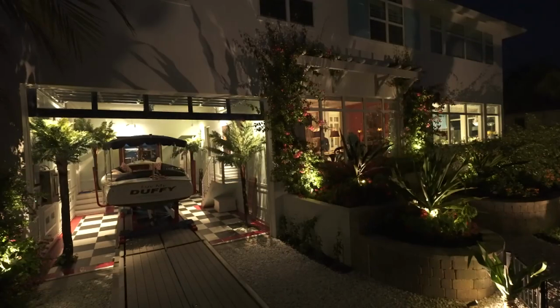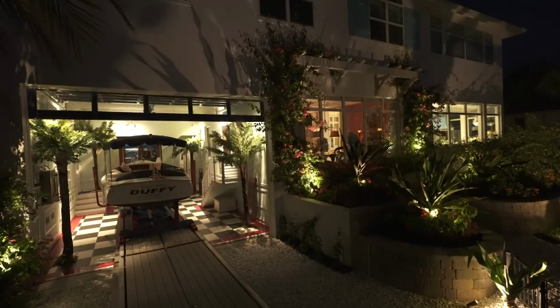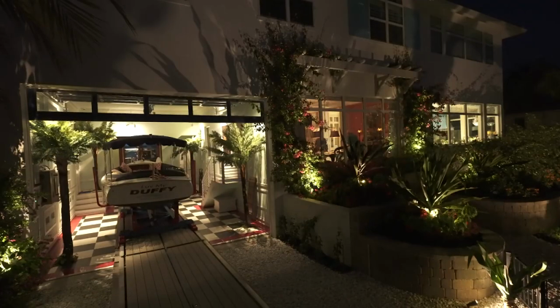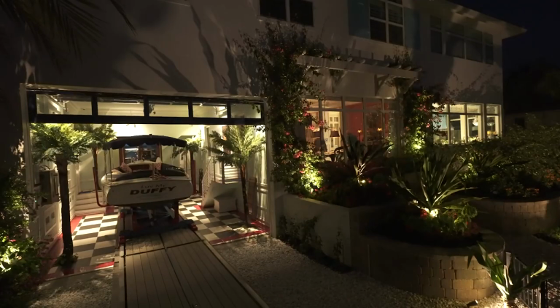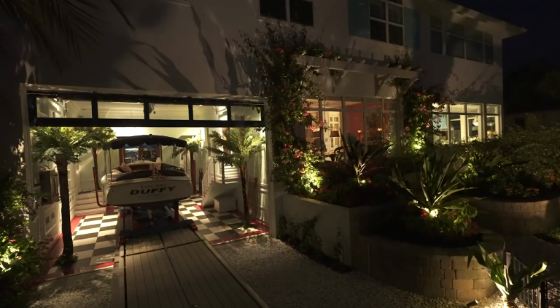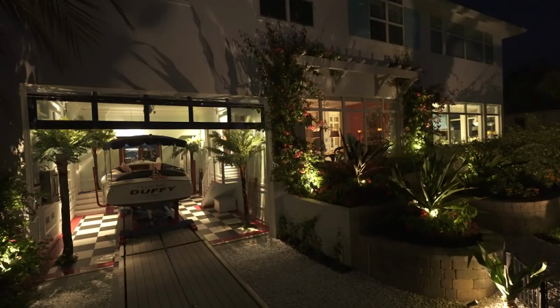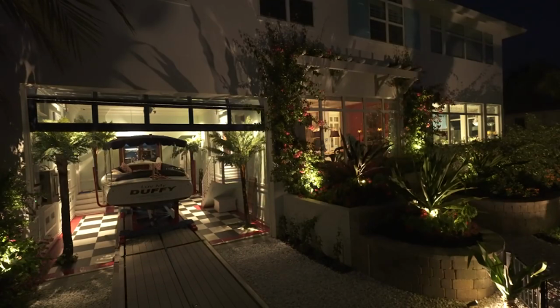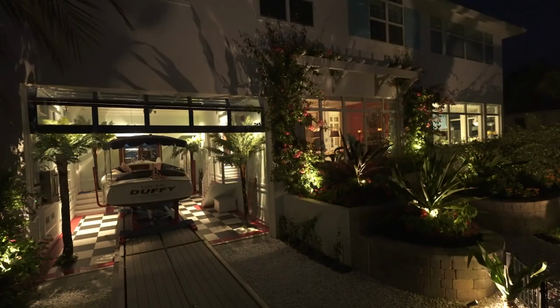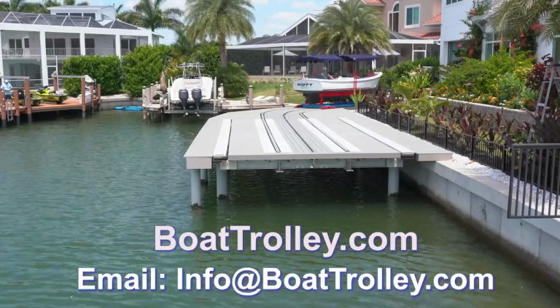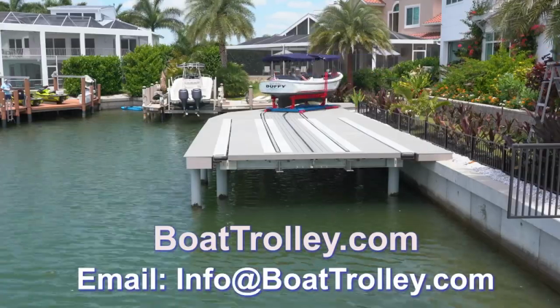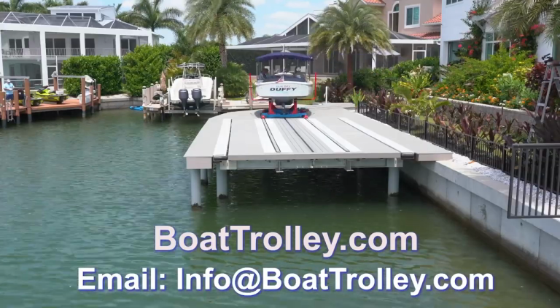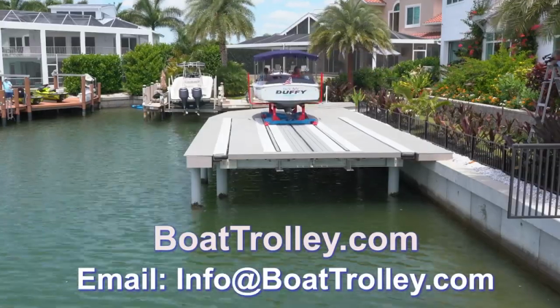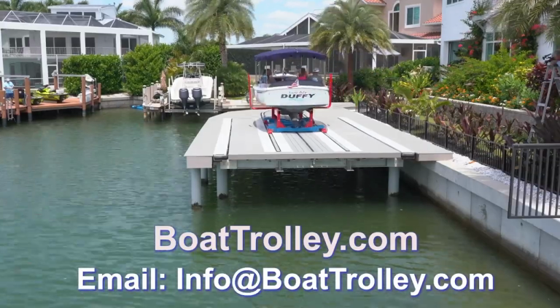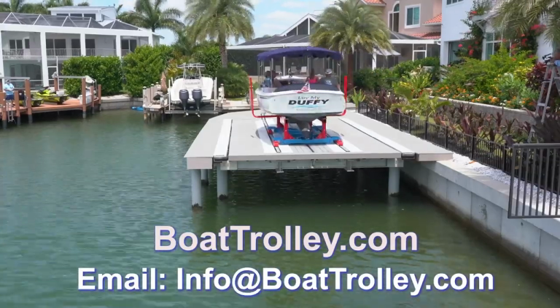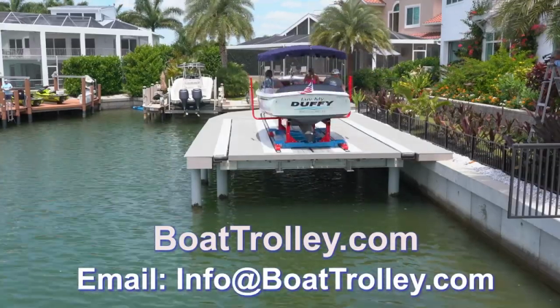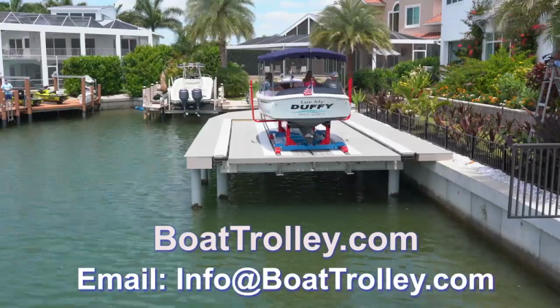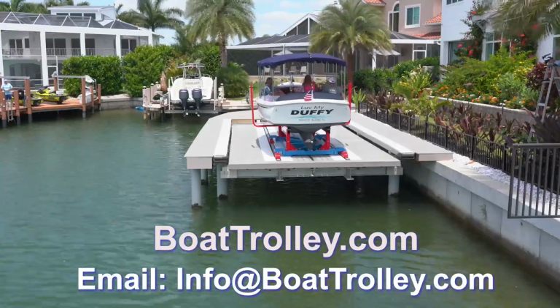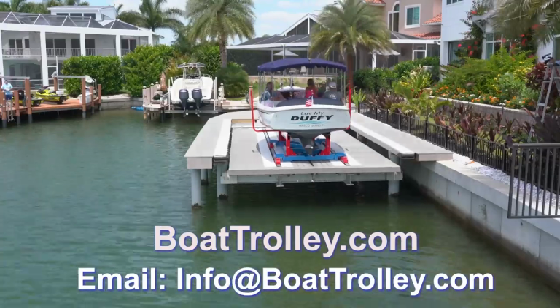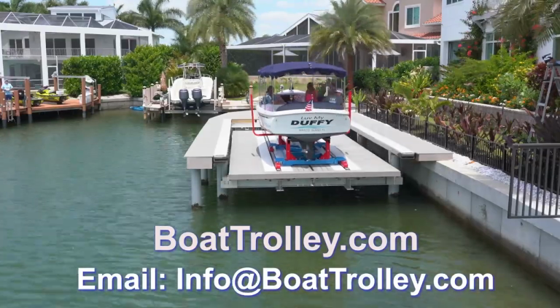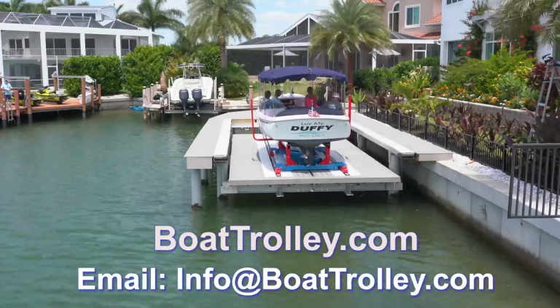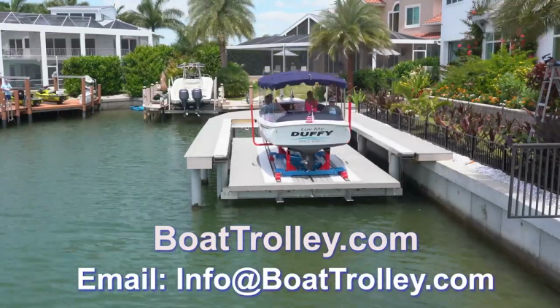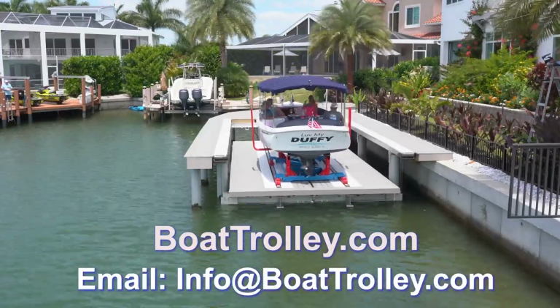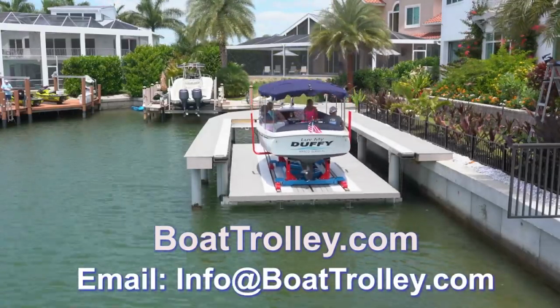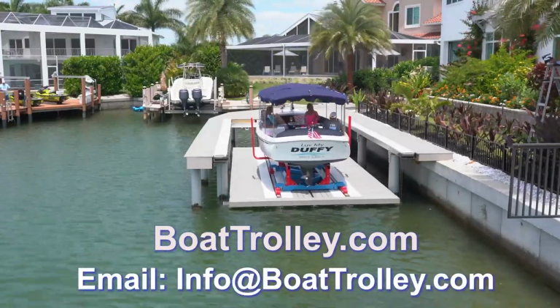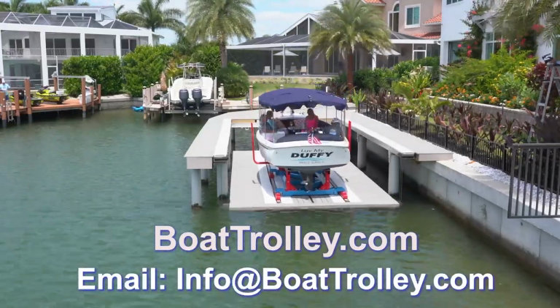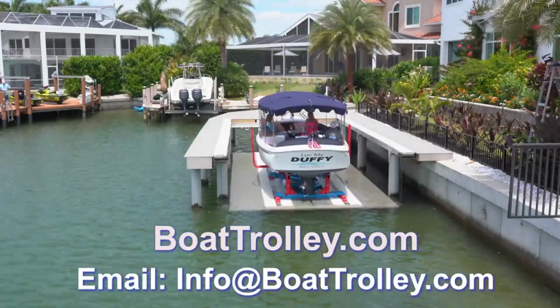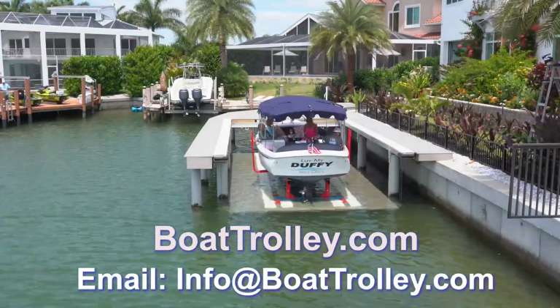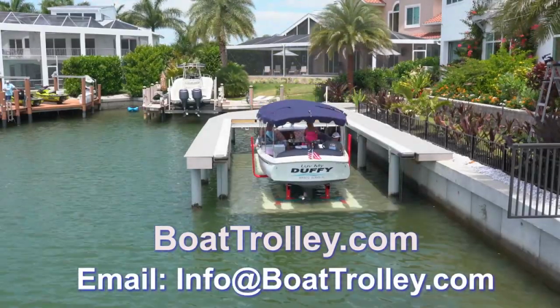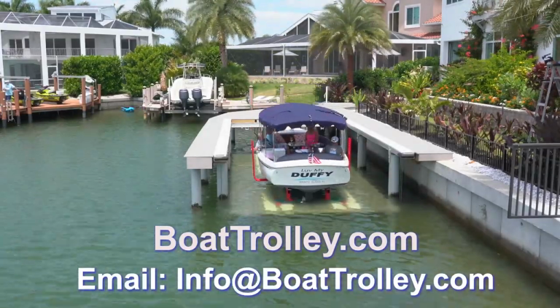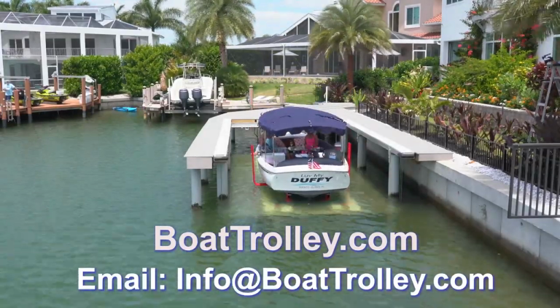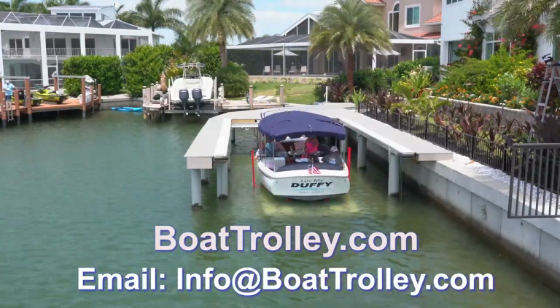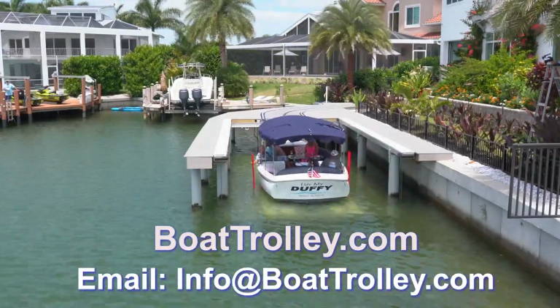For more information, contact us at BoatTrolley.com. Thank you.